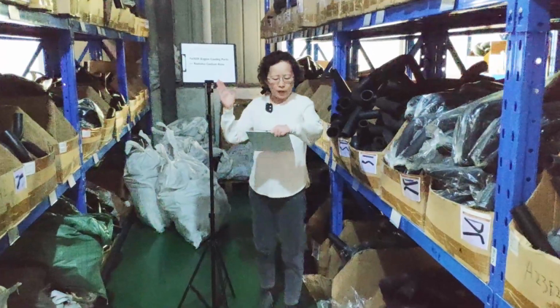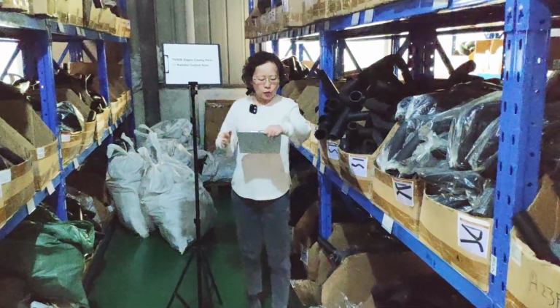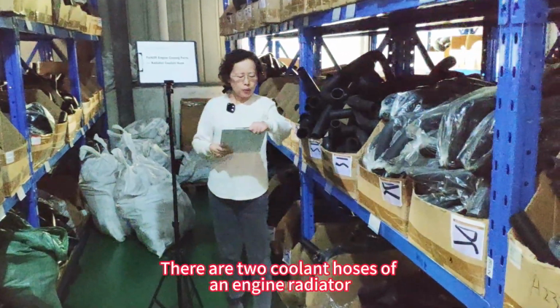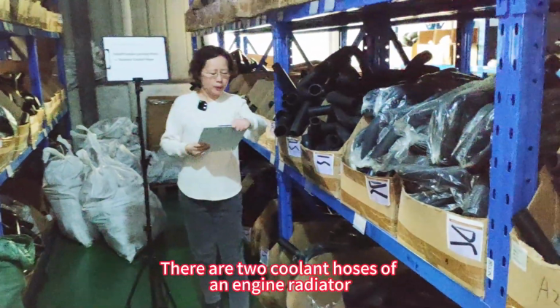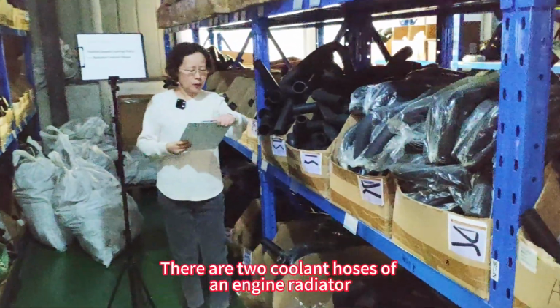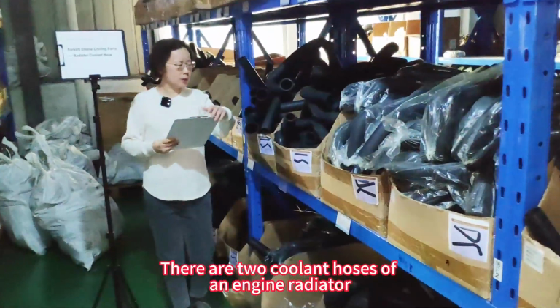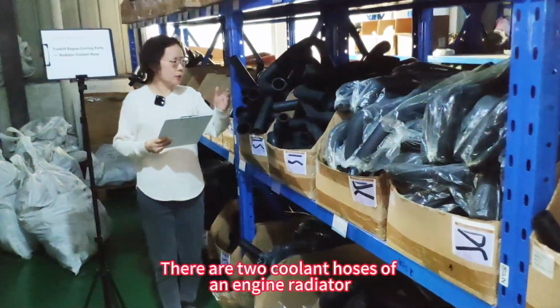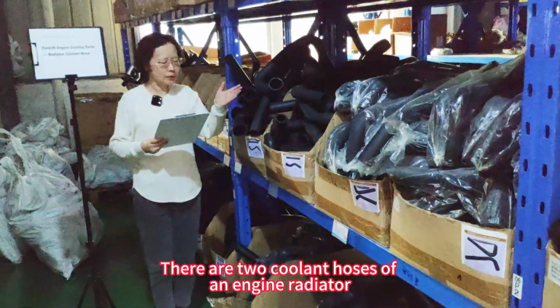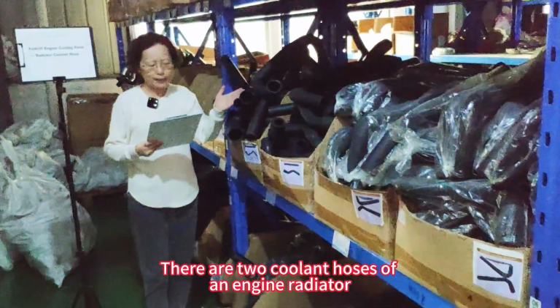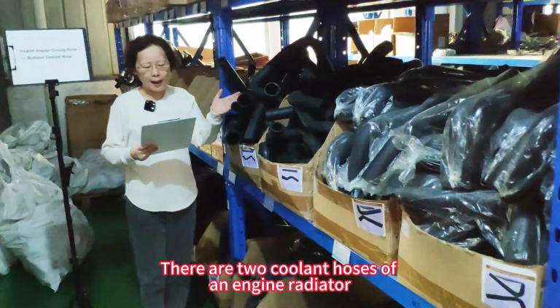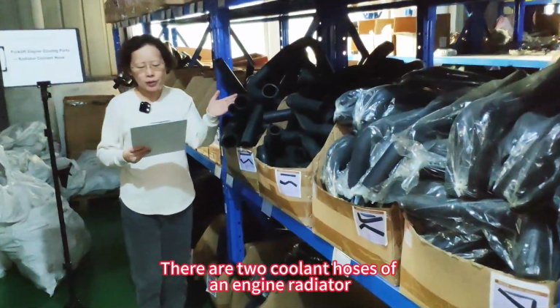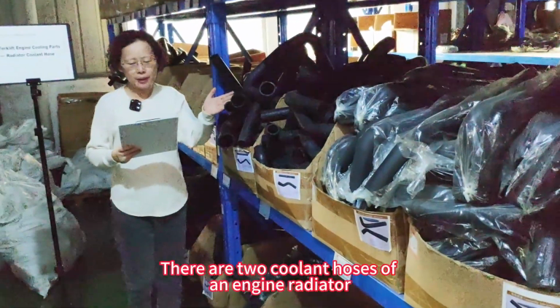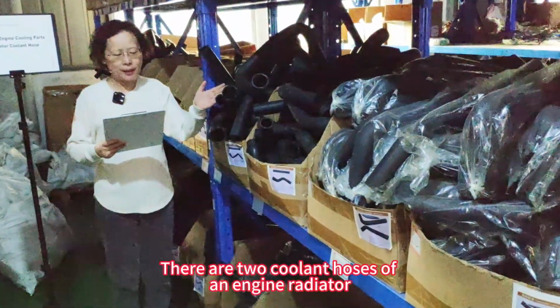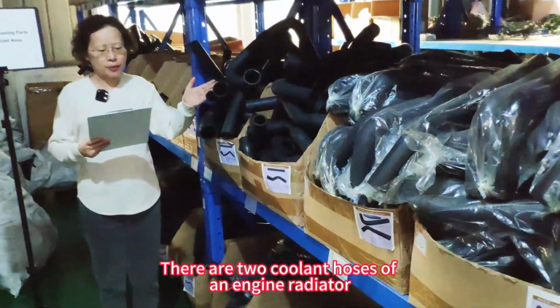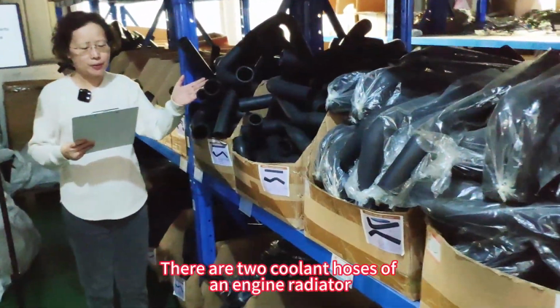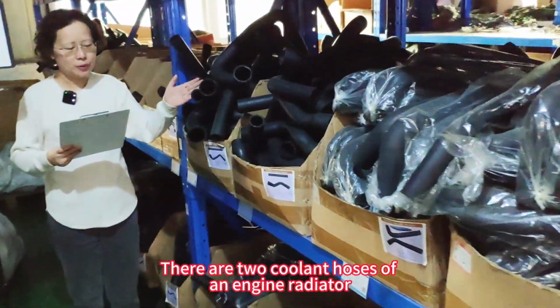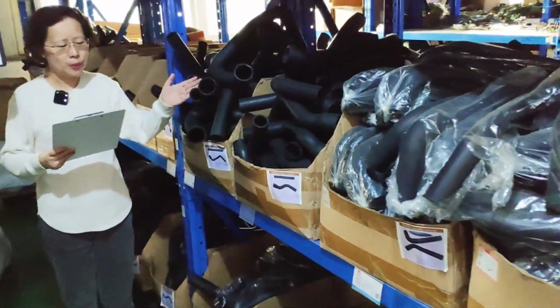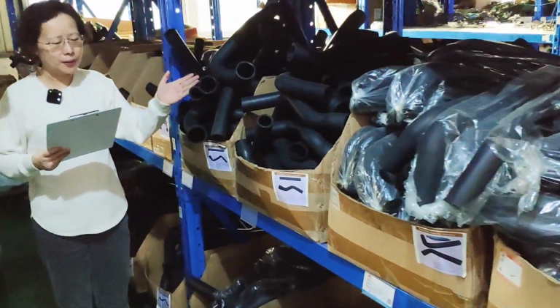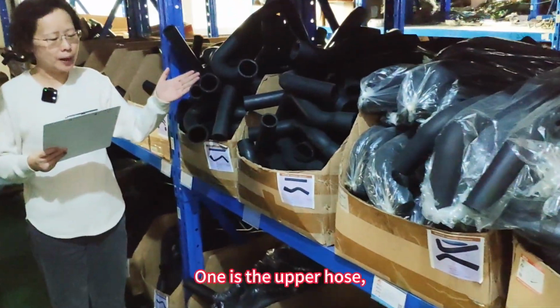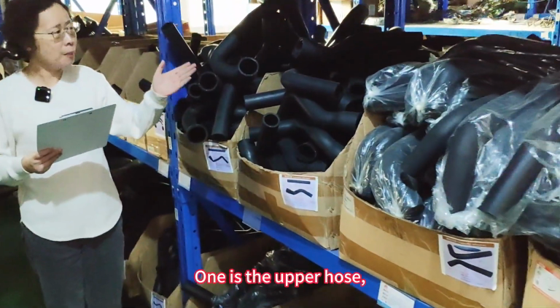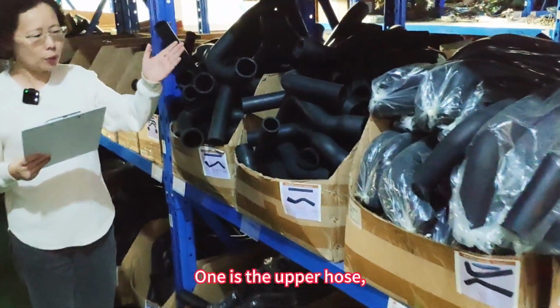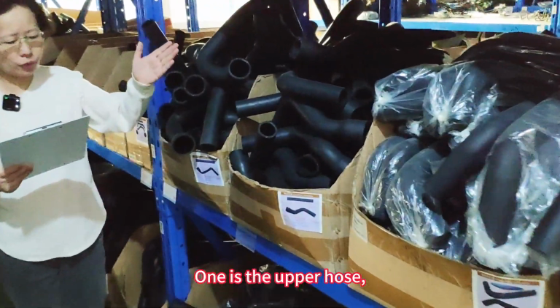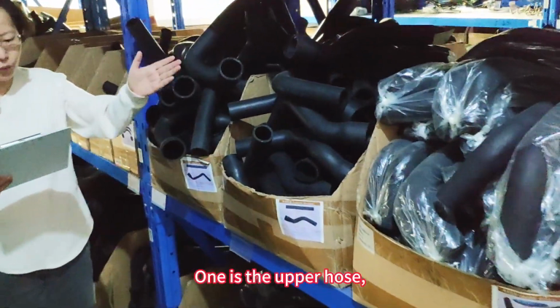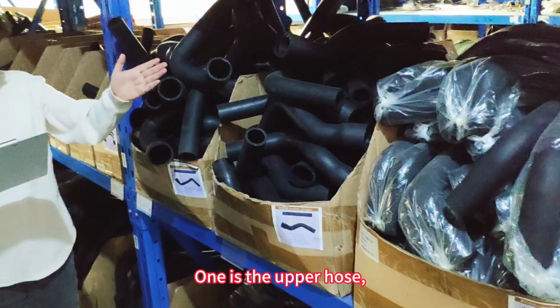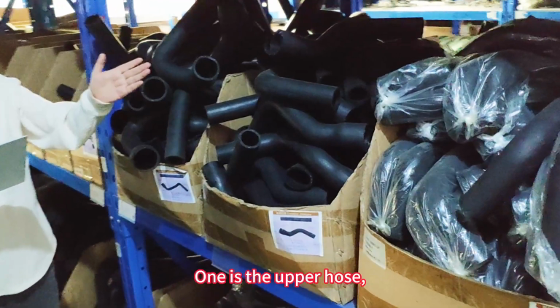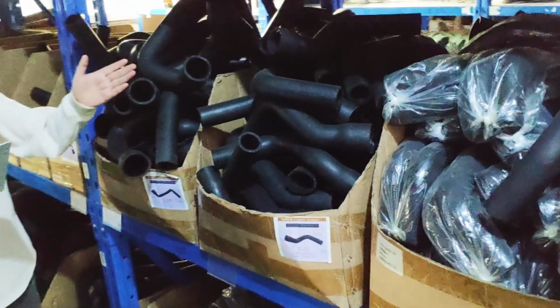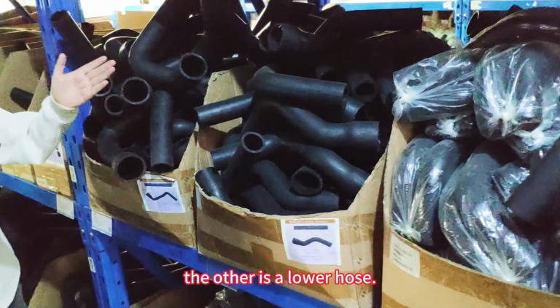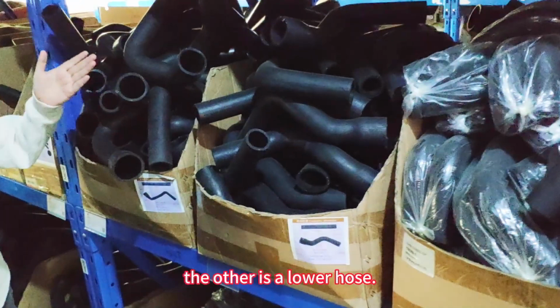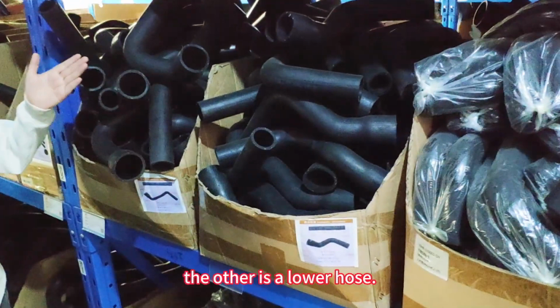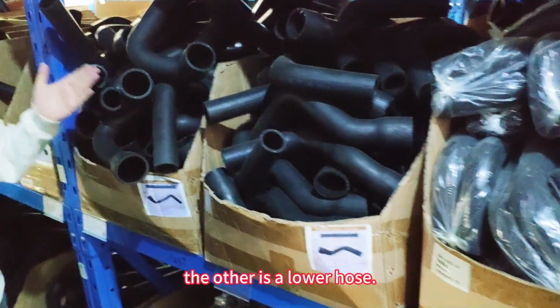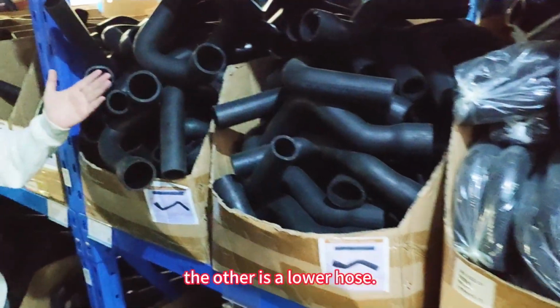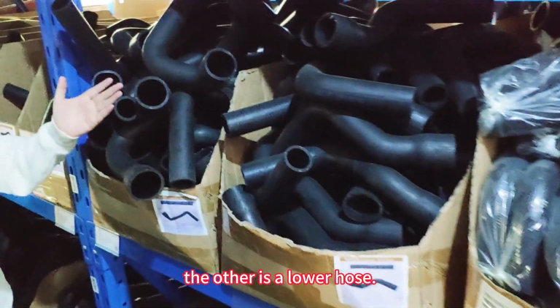There are two coolant hoses of an engine radiator: one is the upper hose, the other is the lower hose.